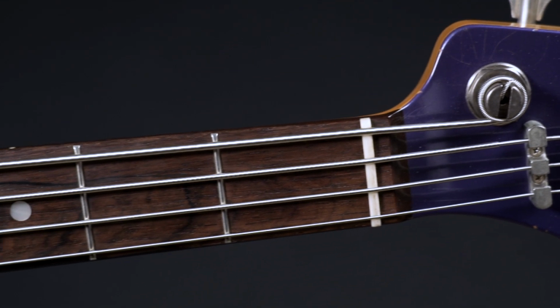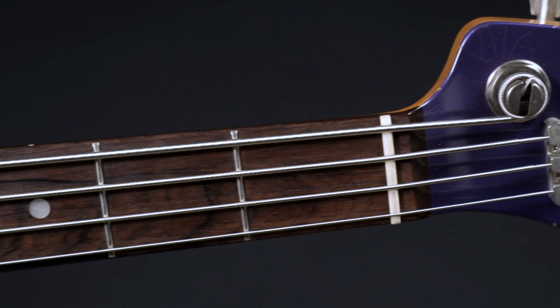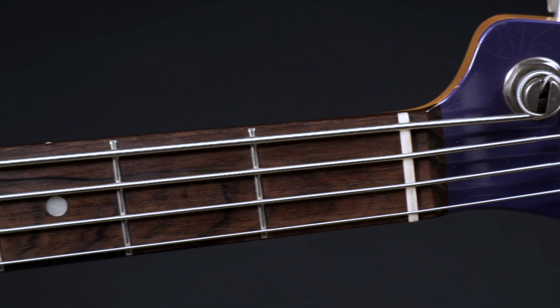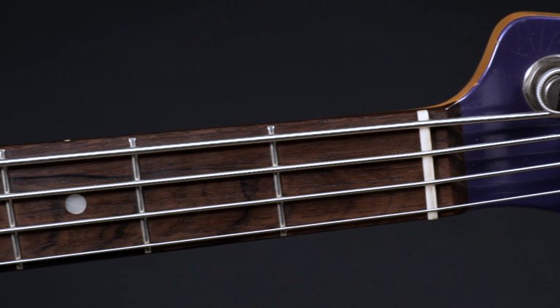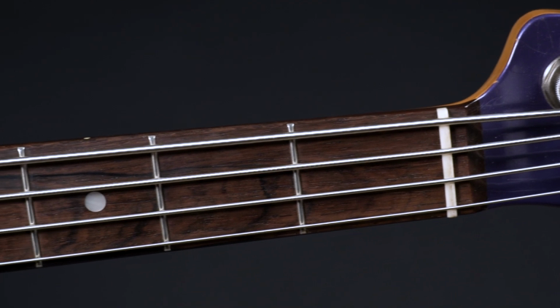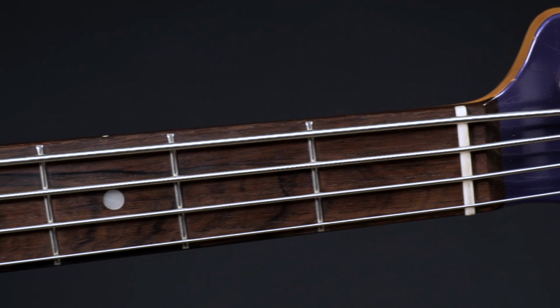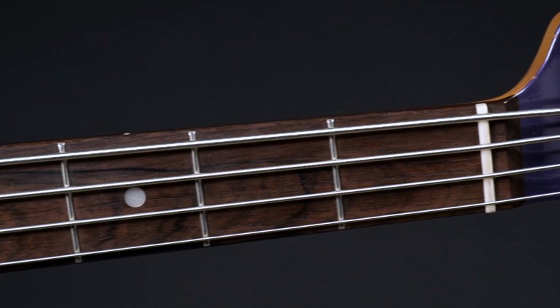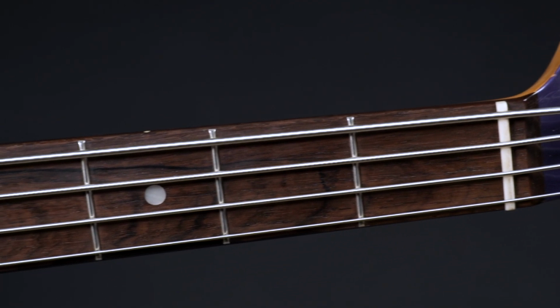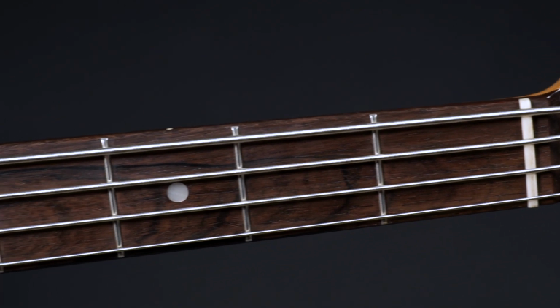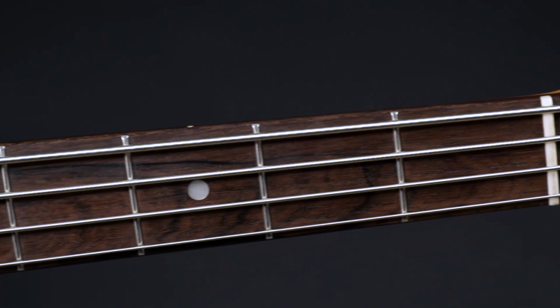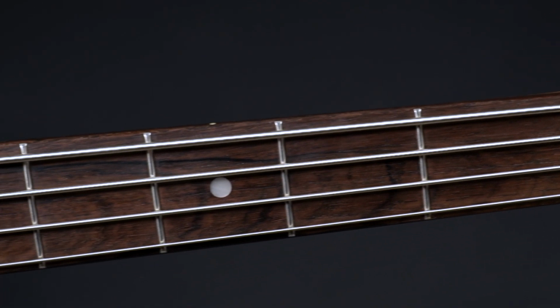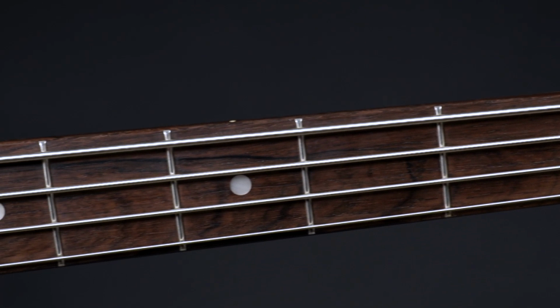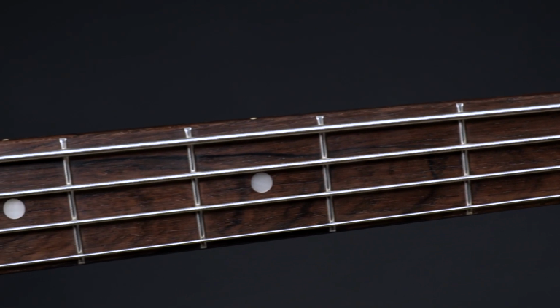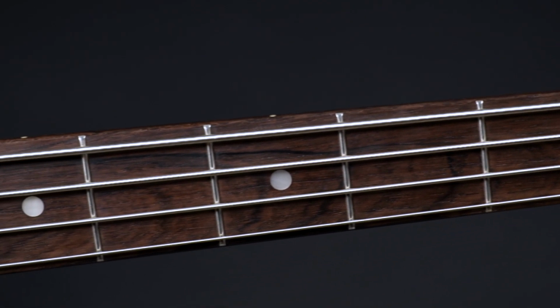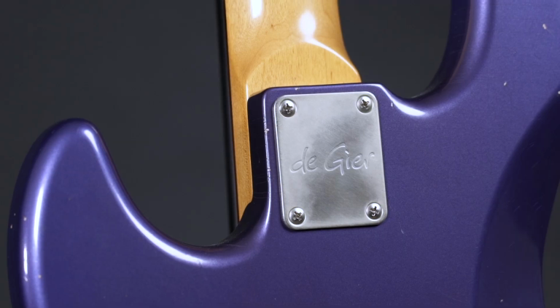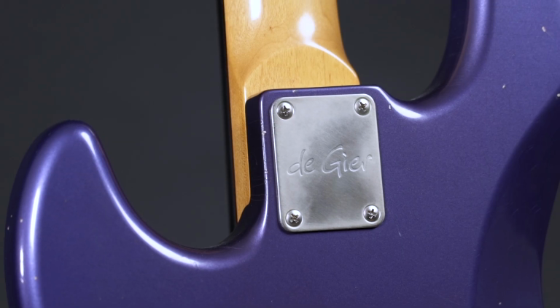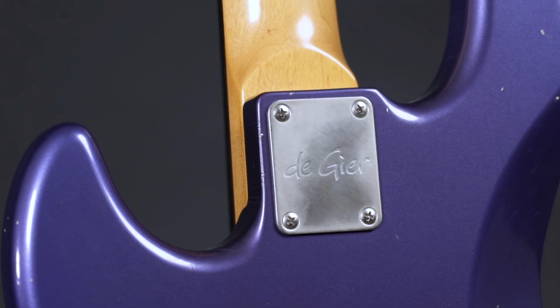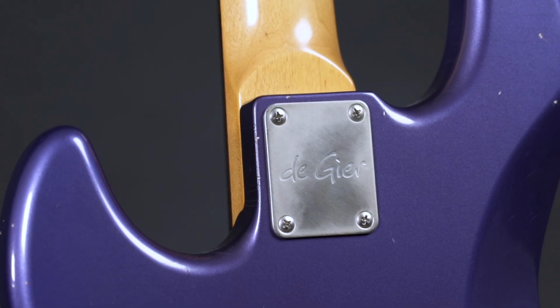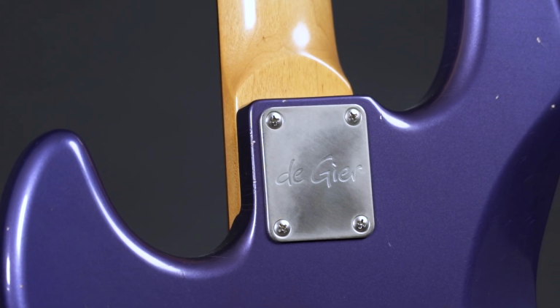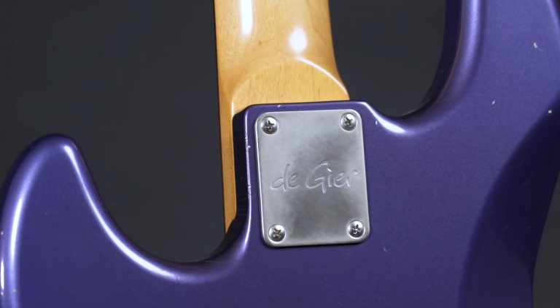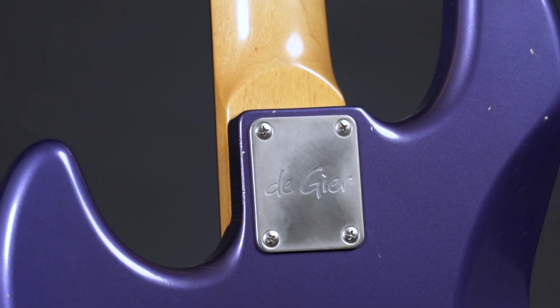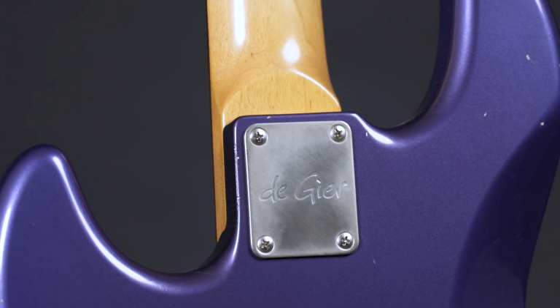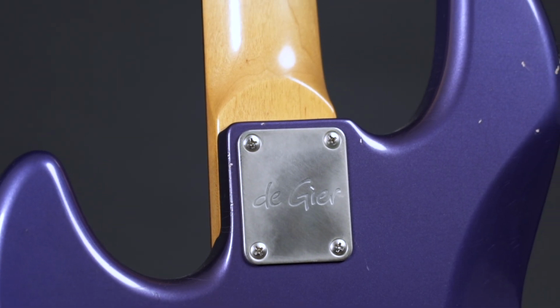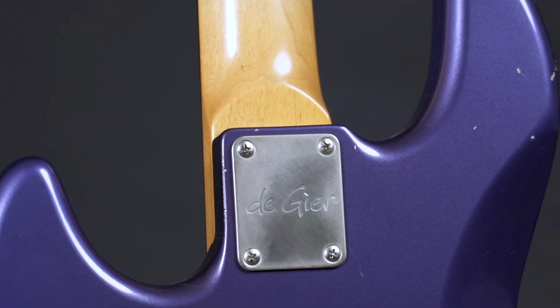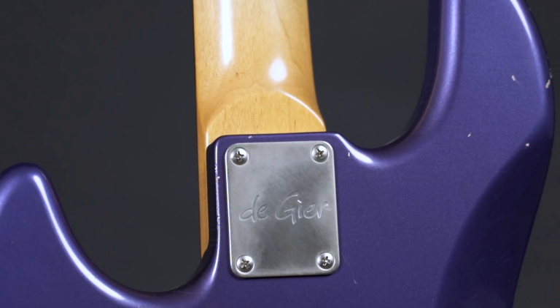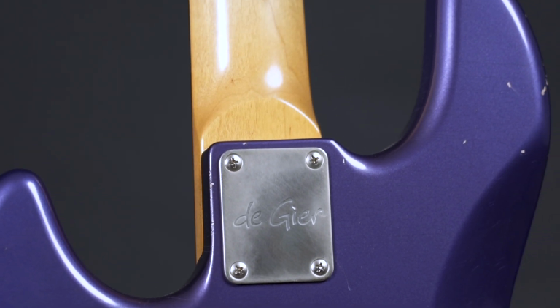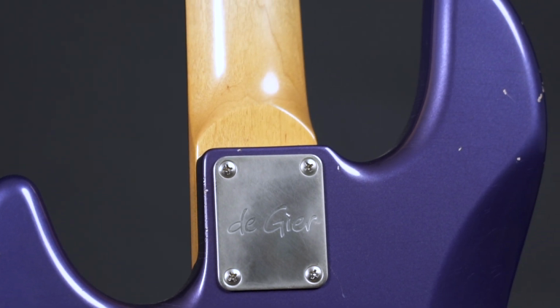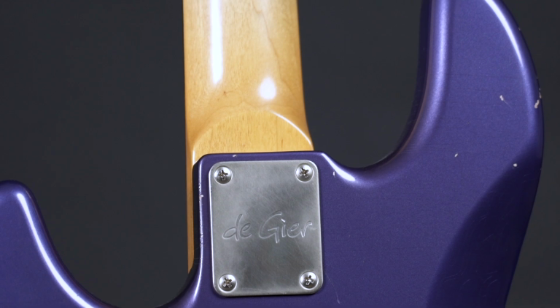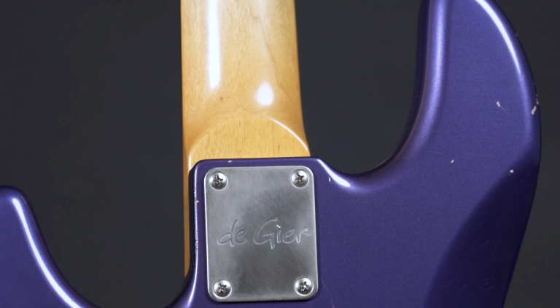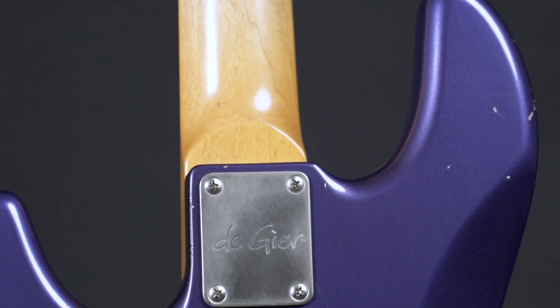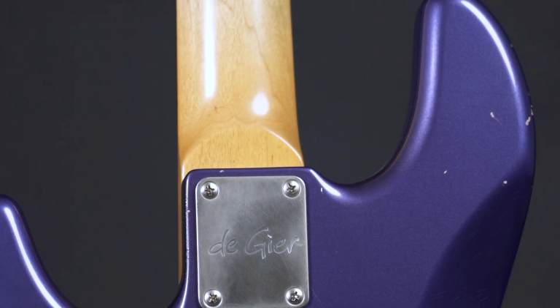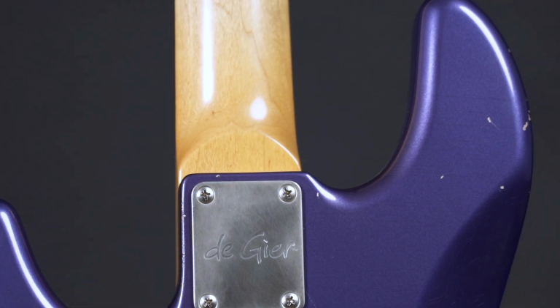The Brazilian rosewood fingerboard with 21 small frets sits on a maple neck bolted with 4 screws to an older body.